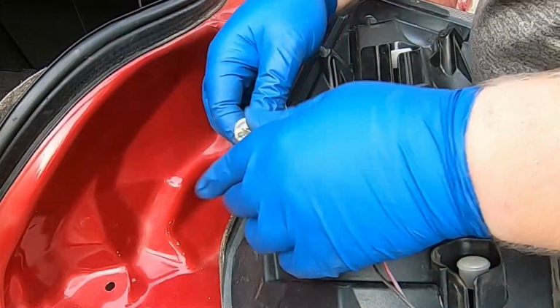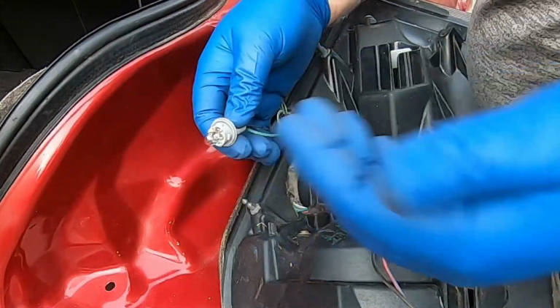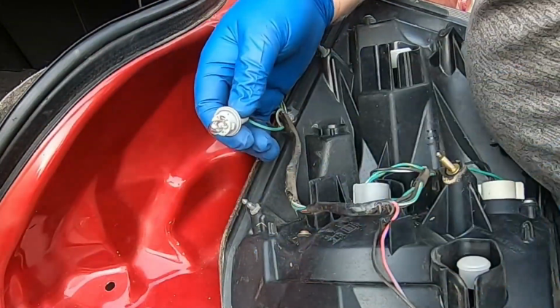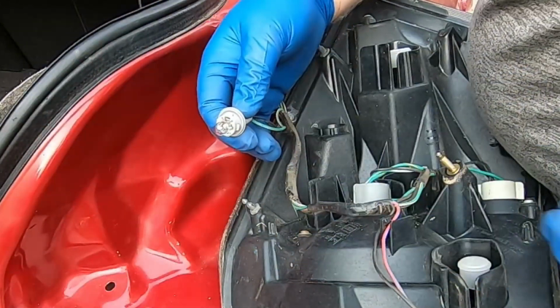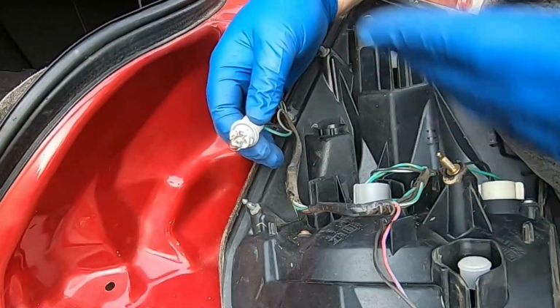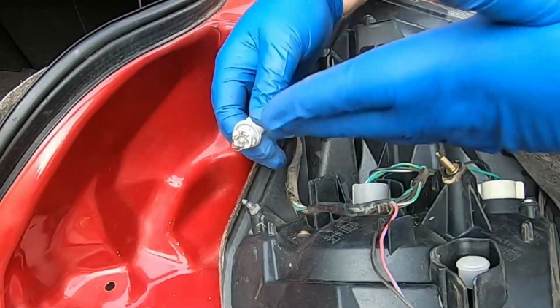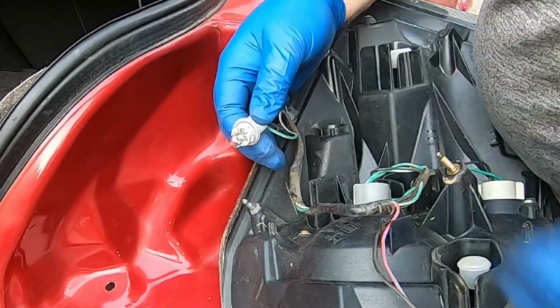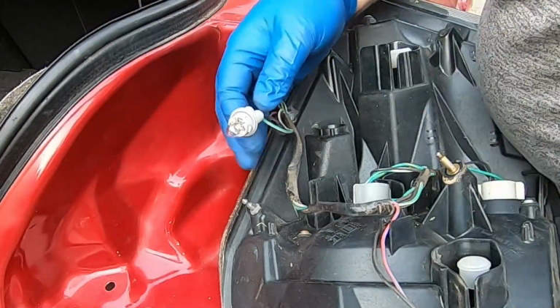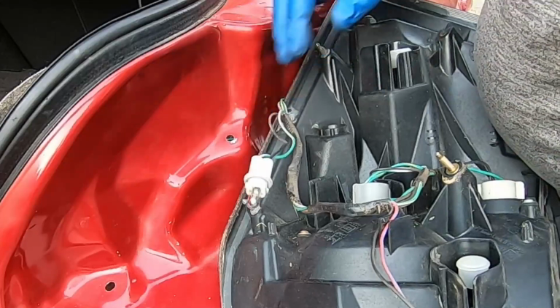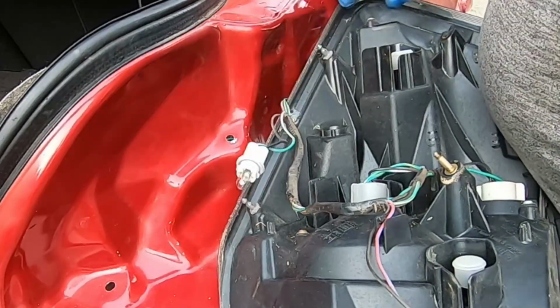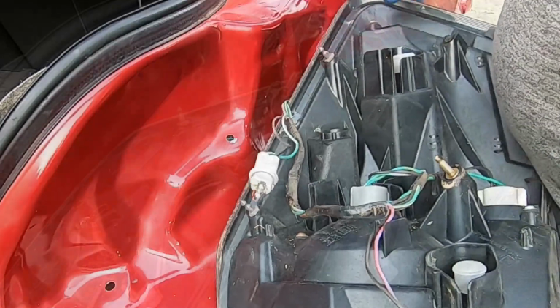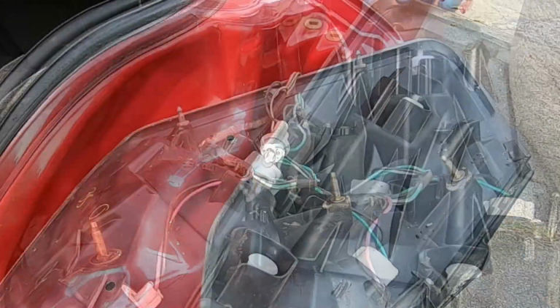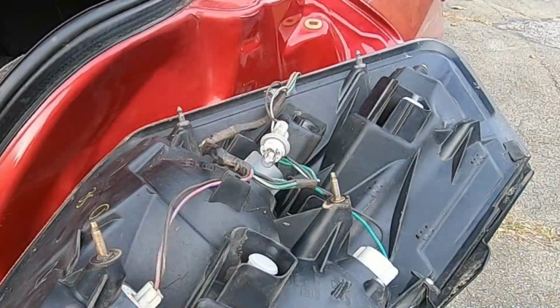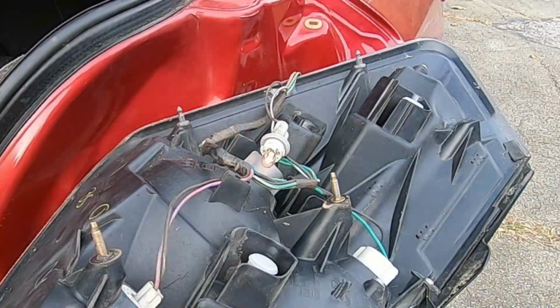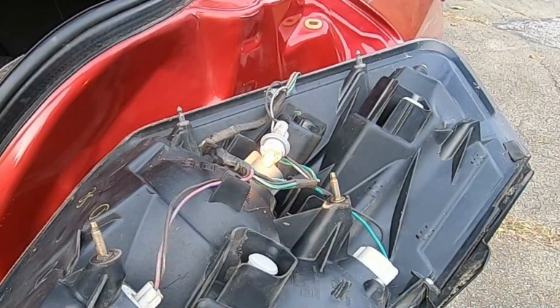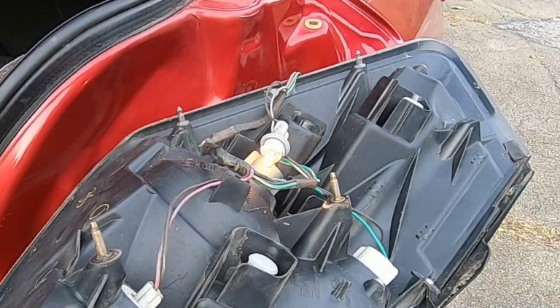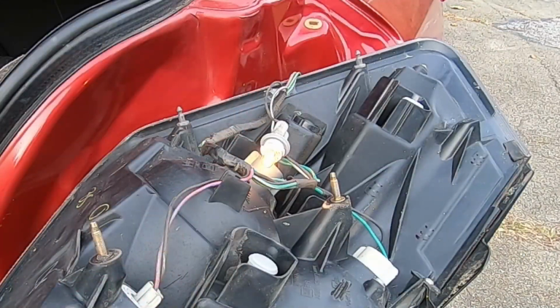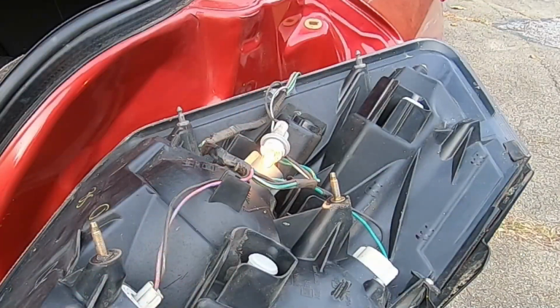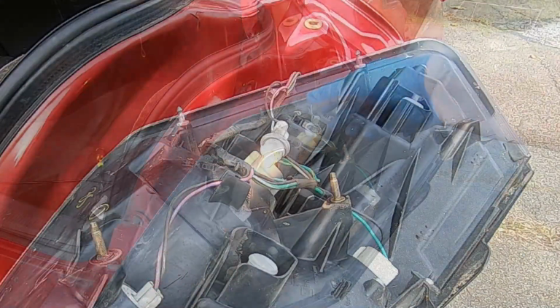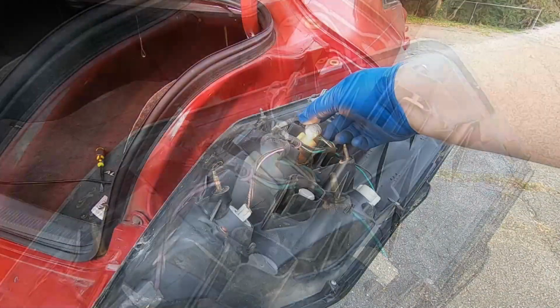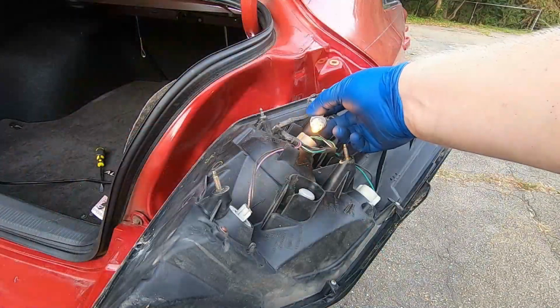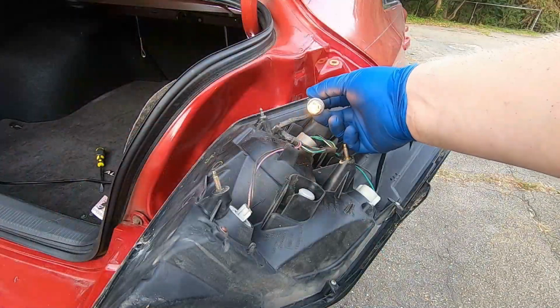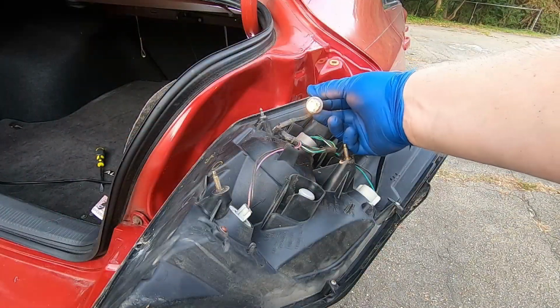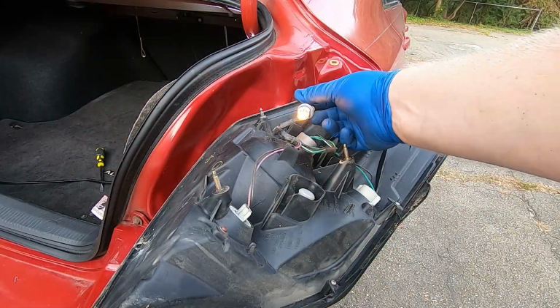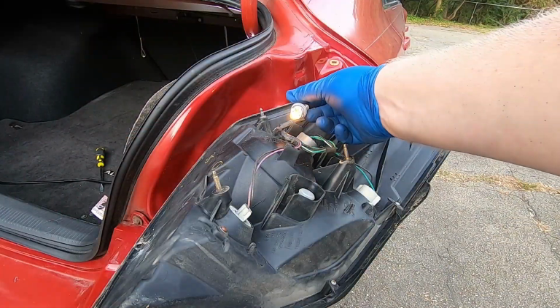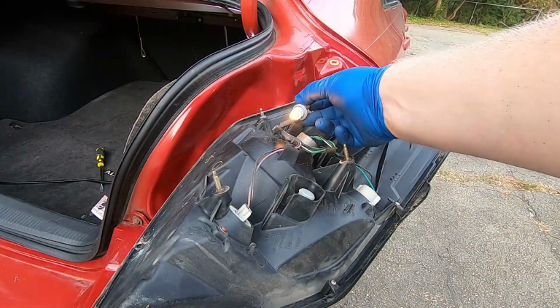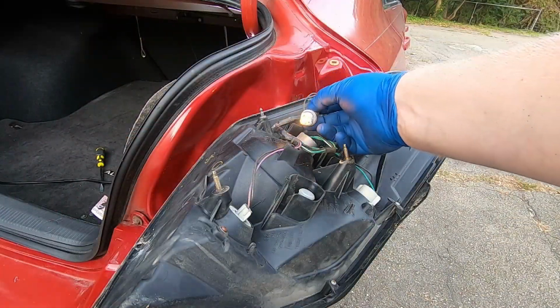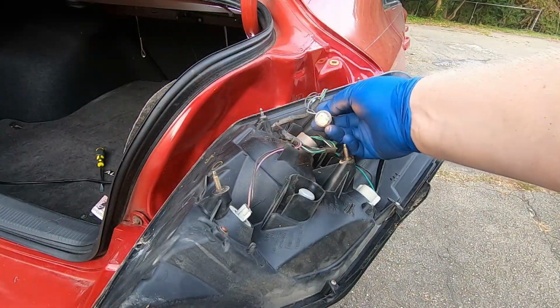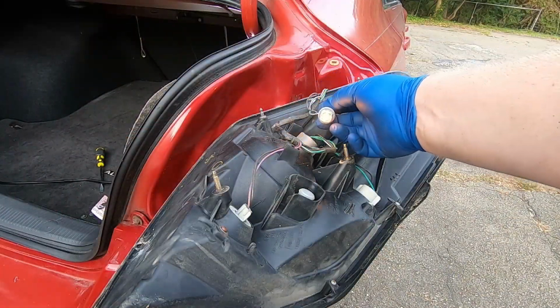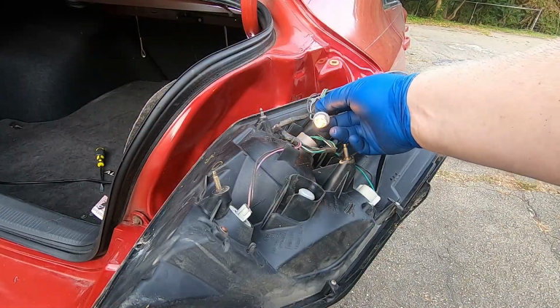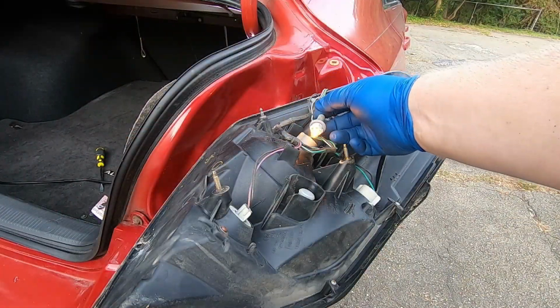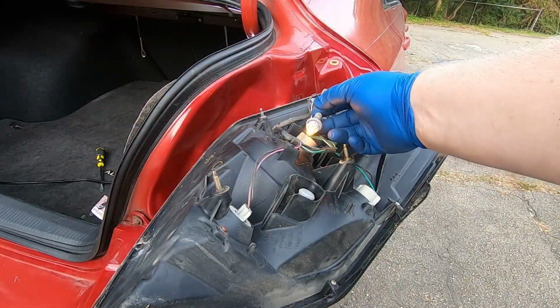Before we put everything back, let's go ahead and test the bulb first to make sure it works. You can see now that it's working, so we can go ahead and put everything back.